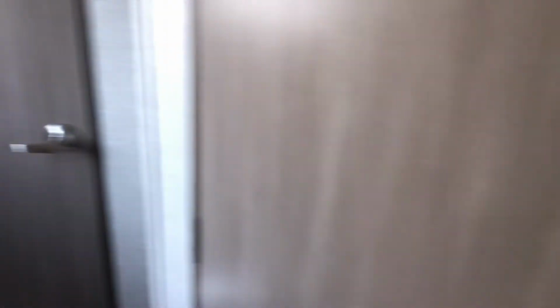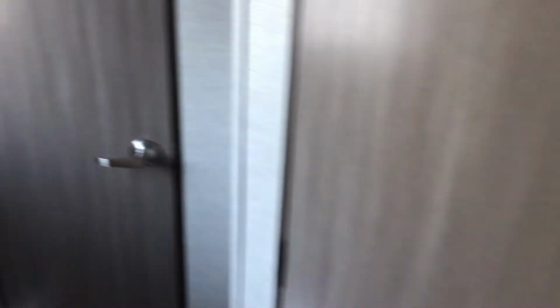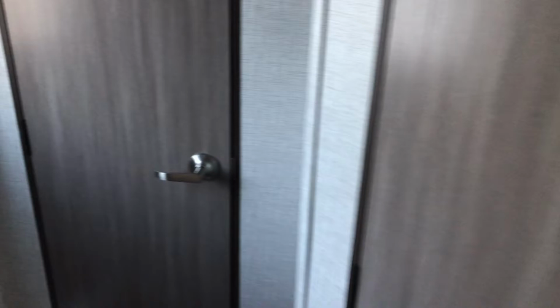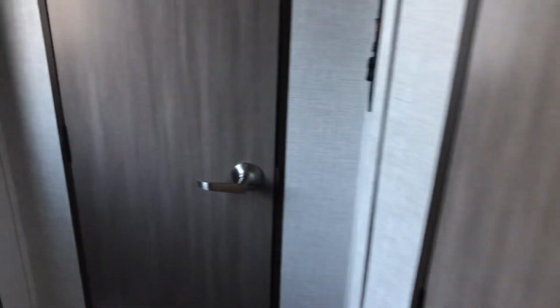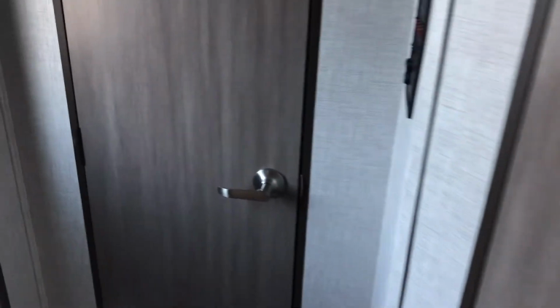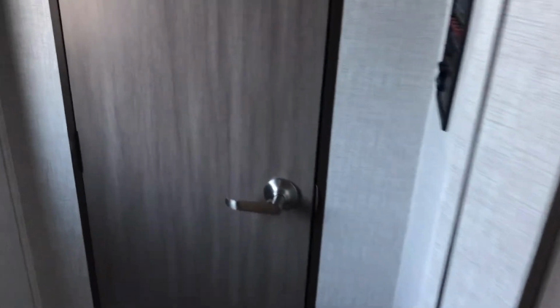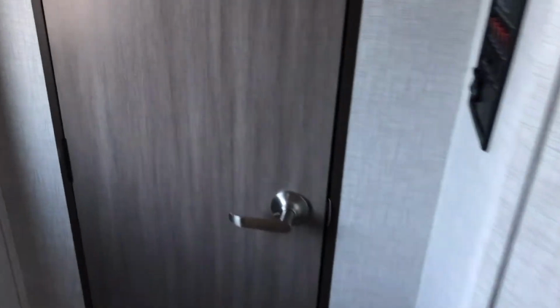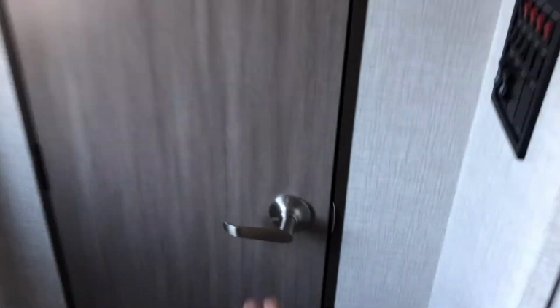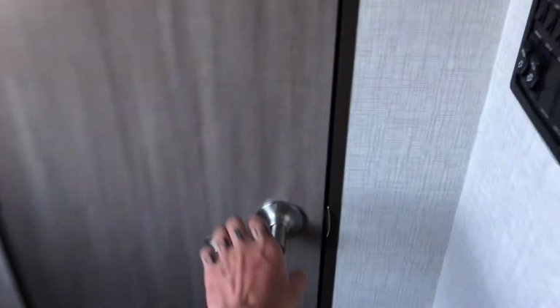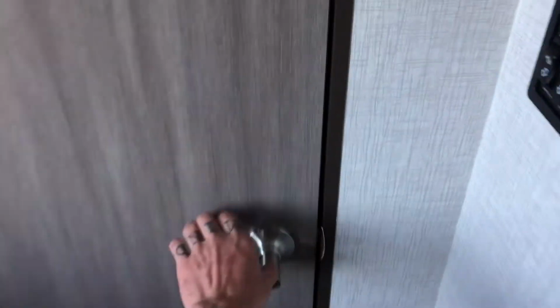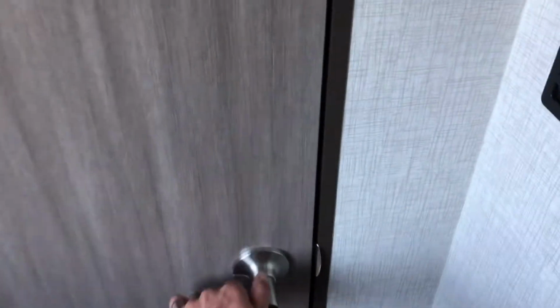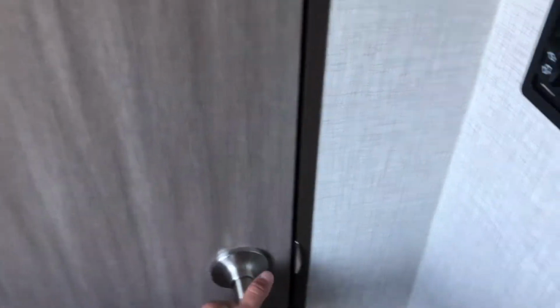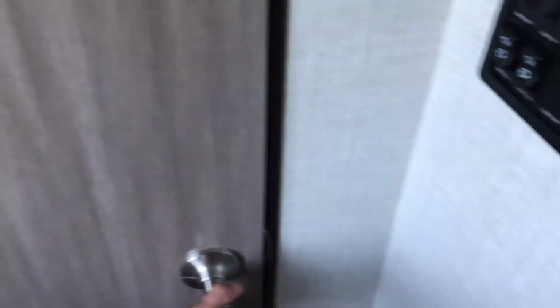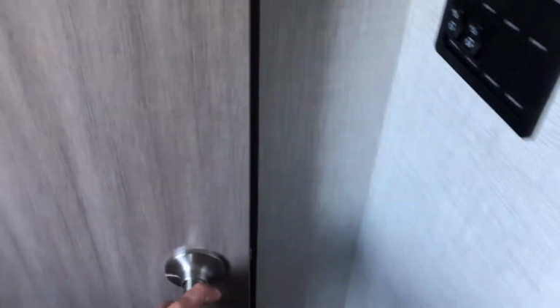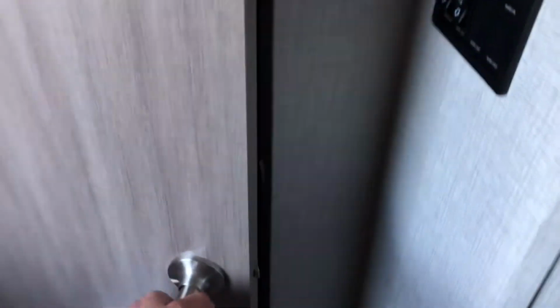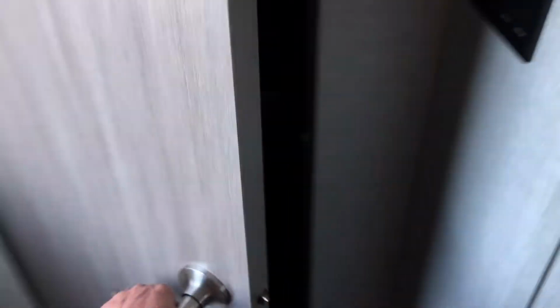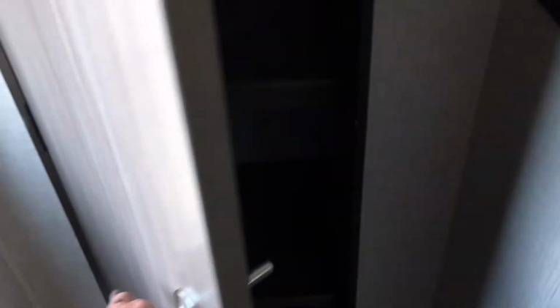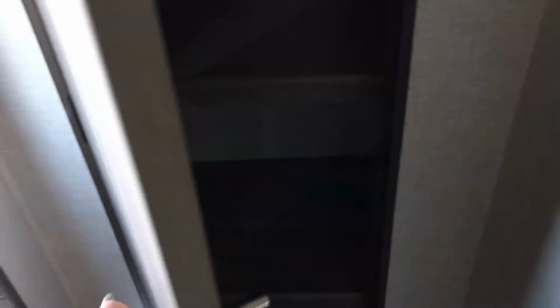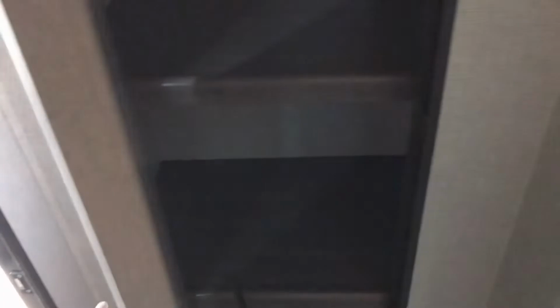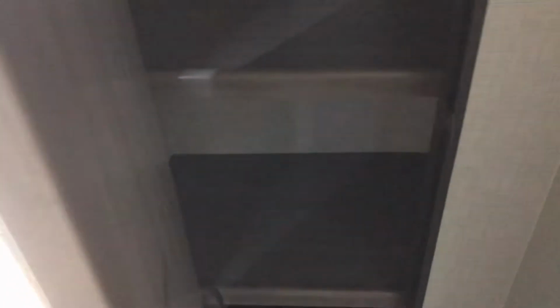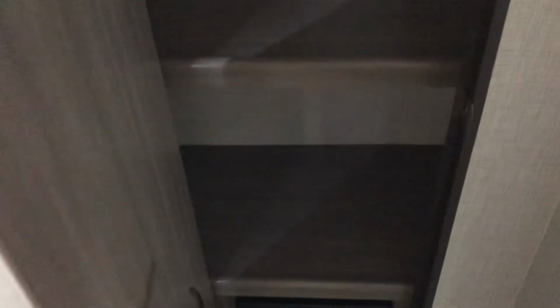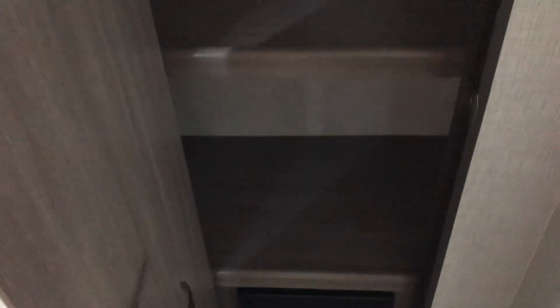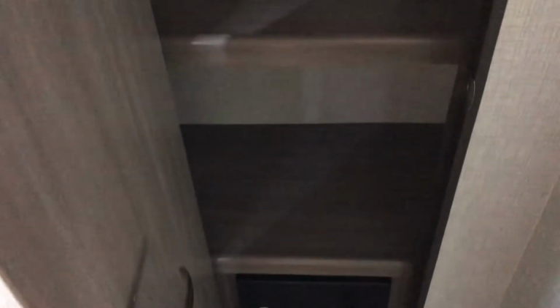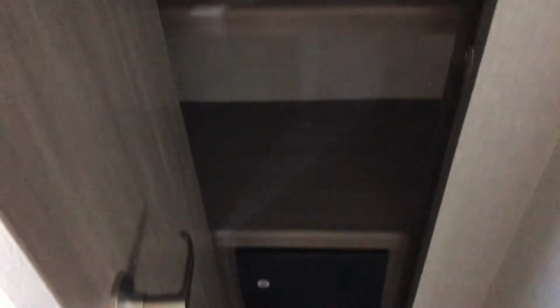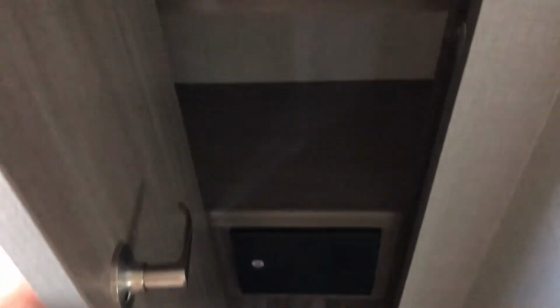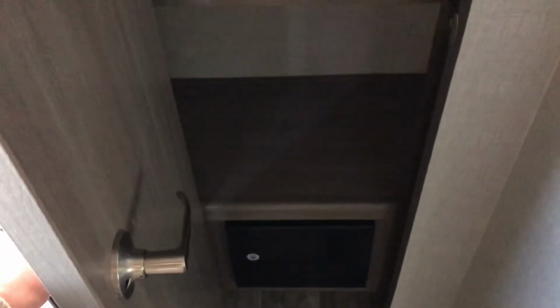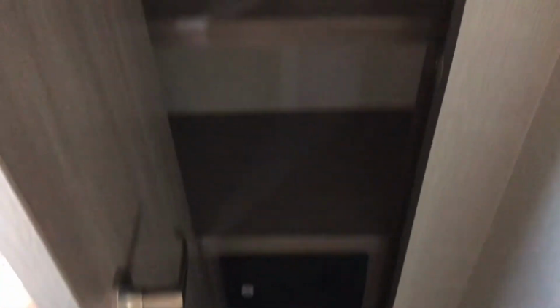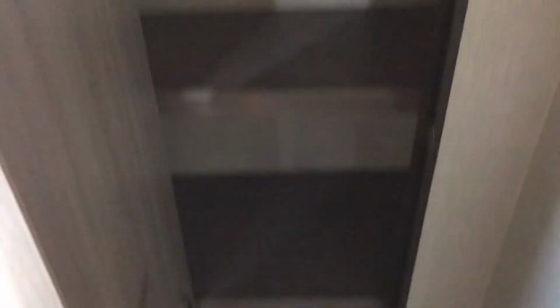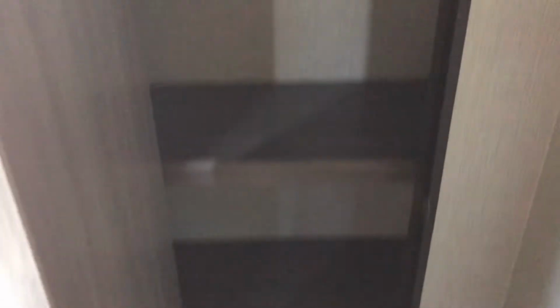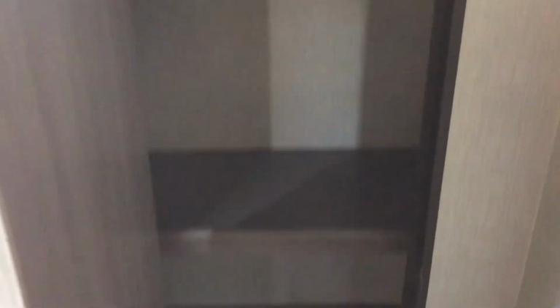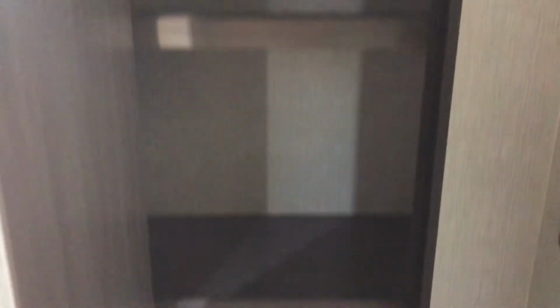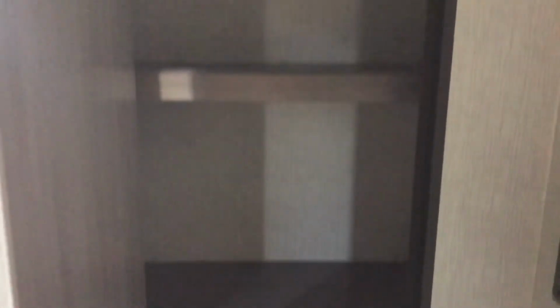You've also got a pantry over here near the doorway to hold some extra storage.